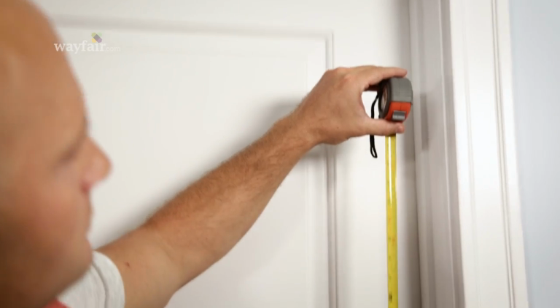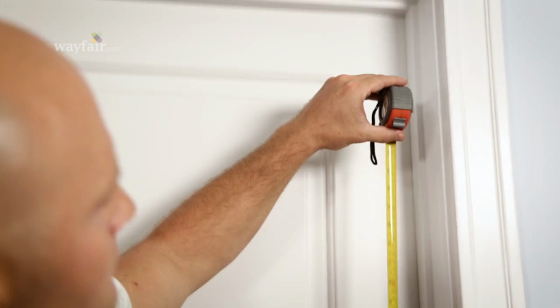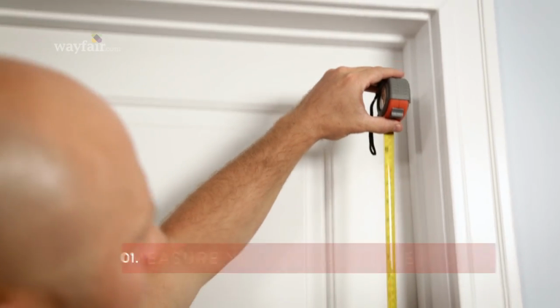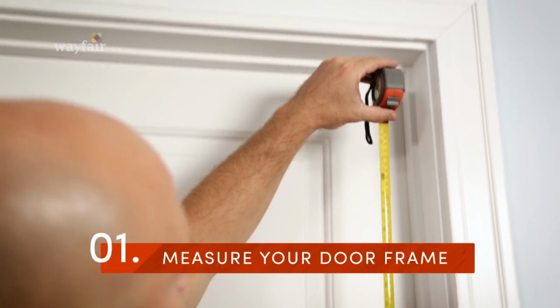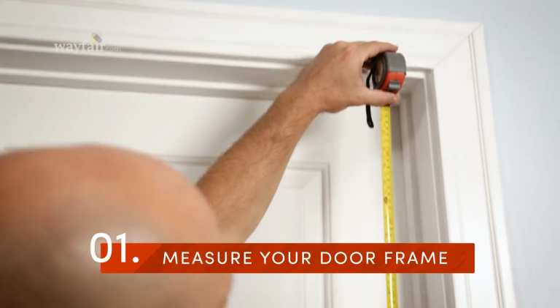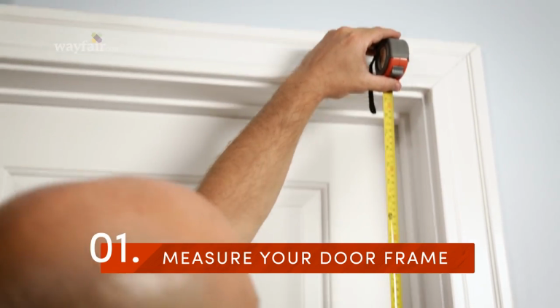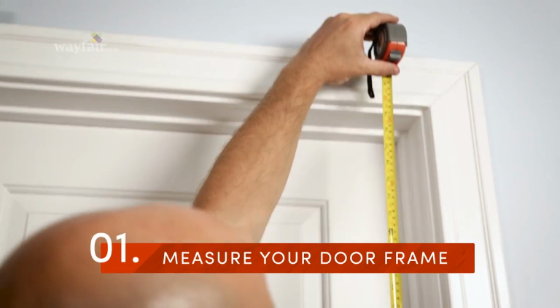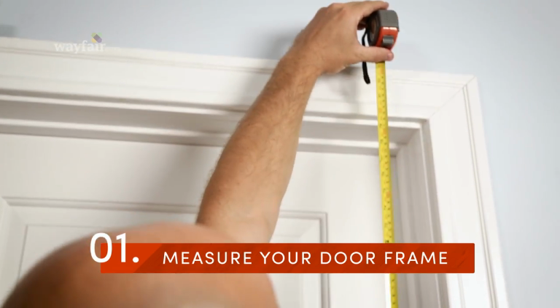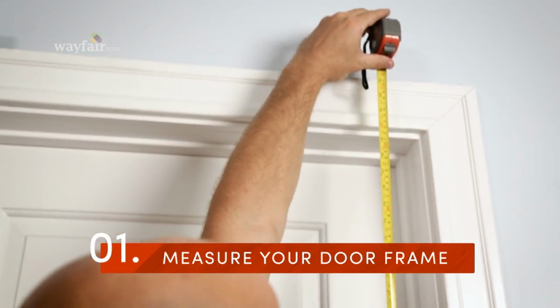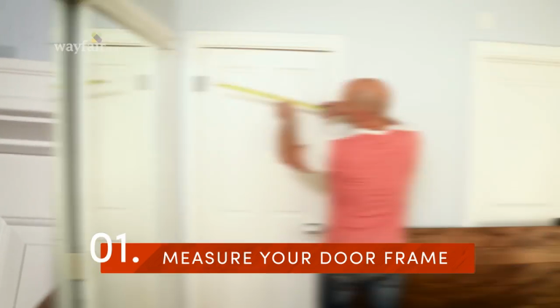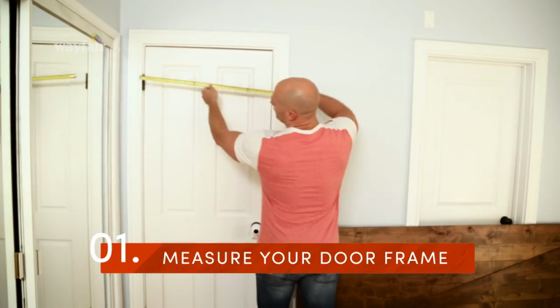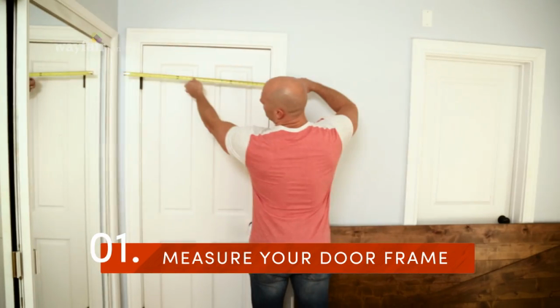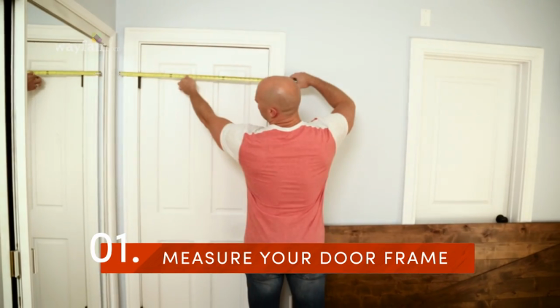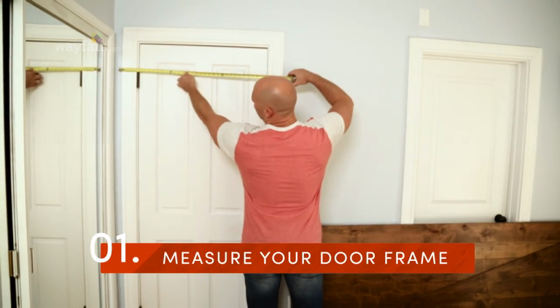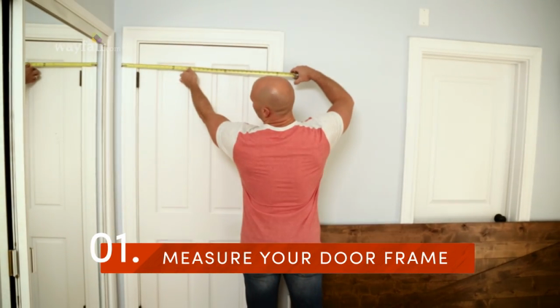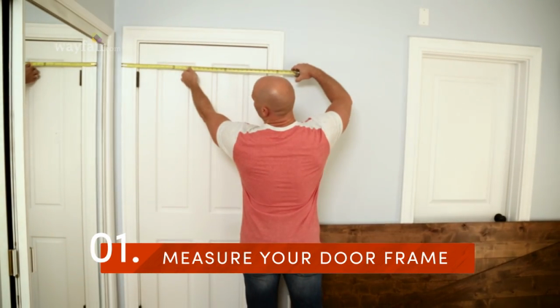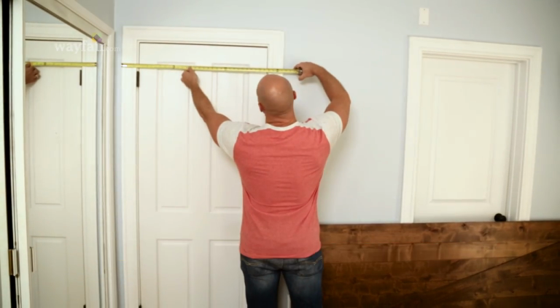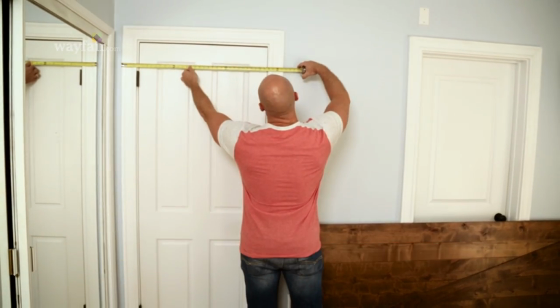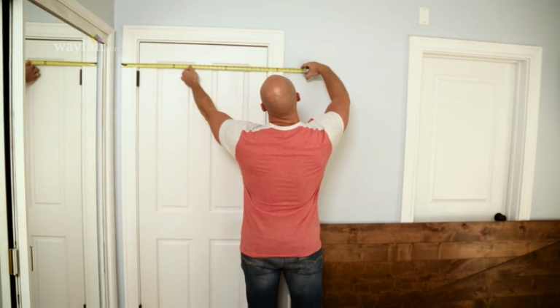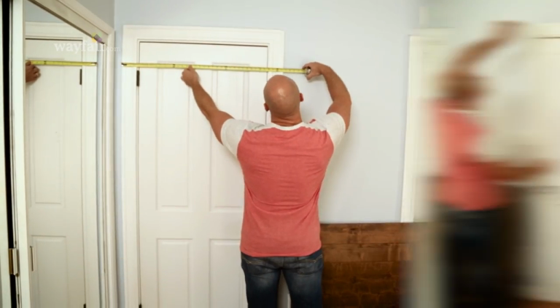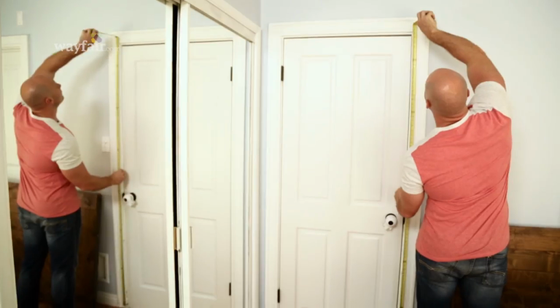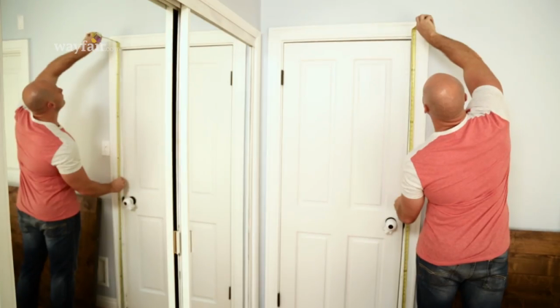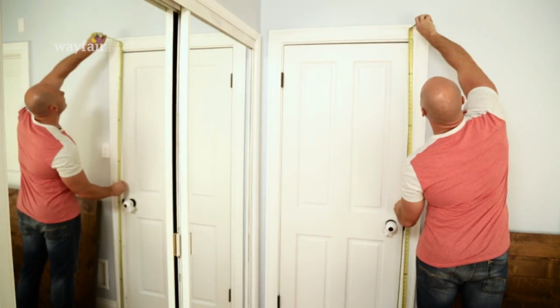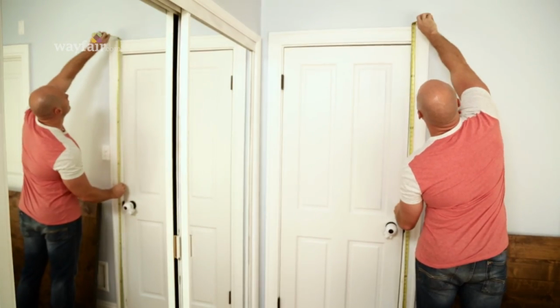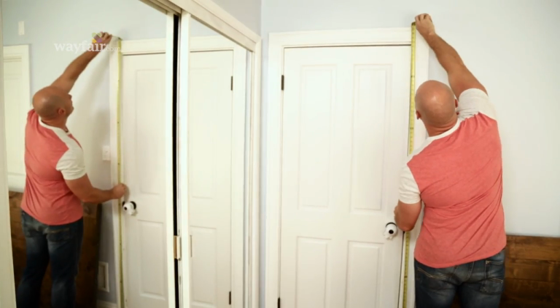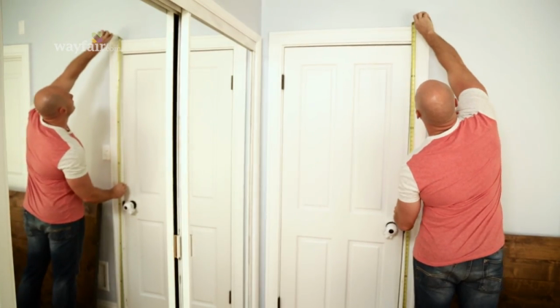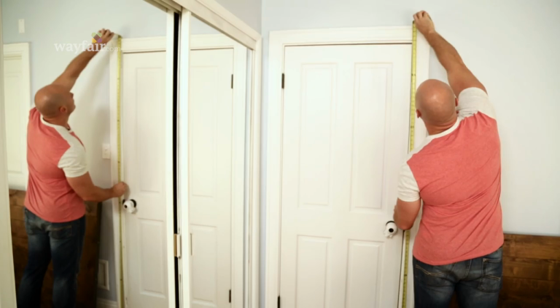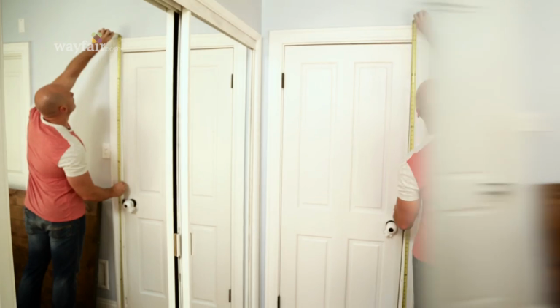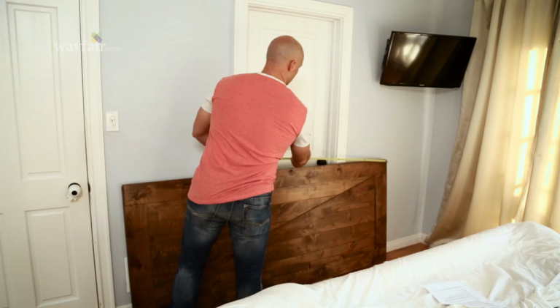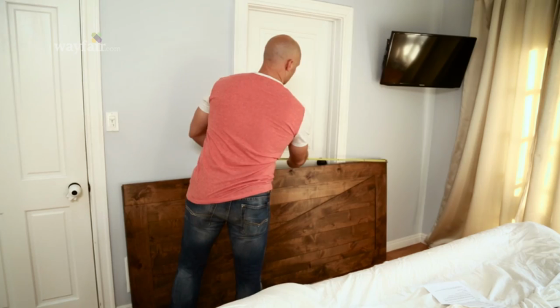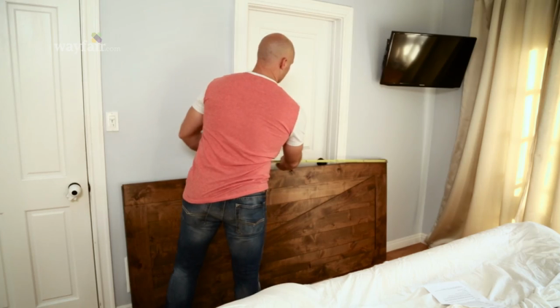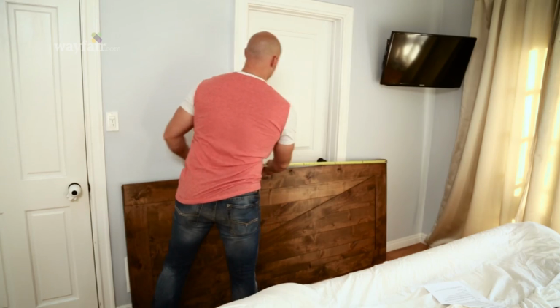First, measure your door frame. You'll want a door that's wider and taller than the door opening plus the trim.